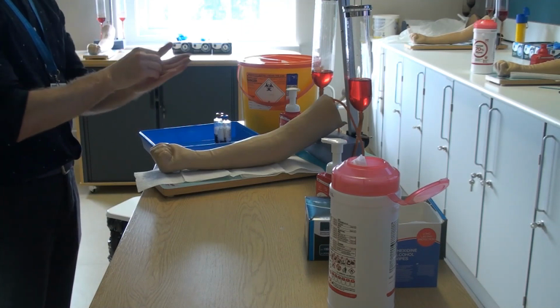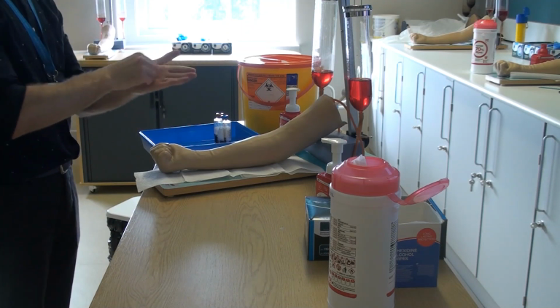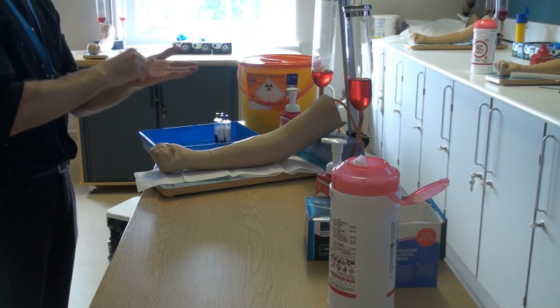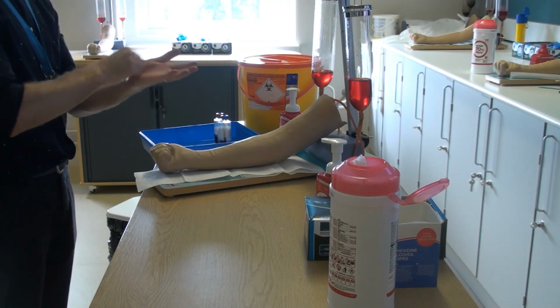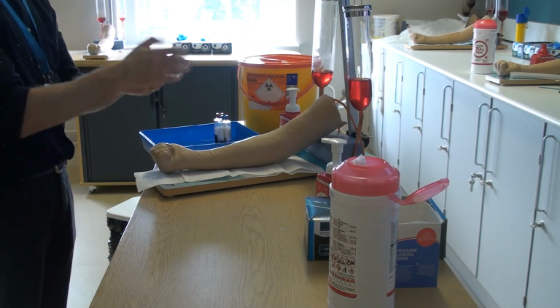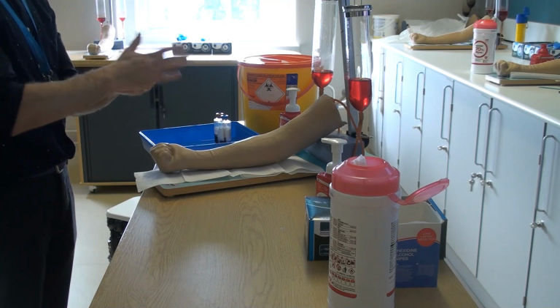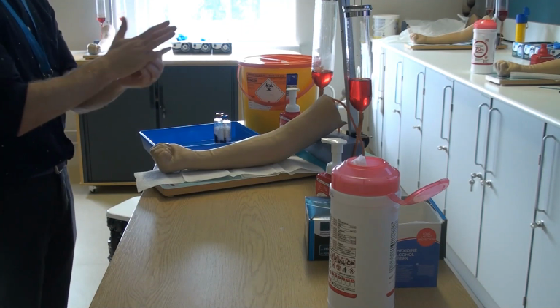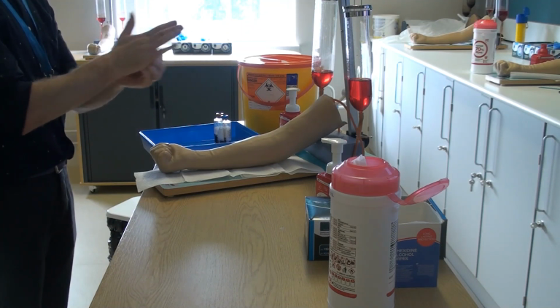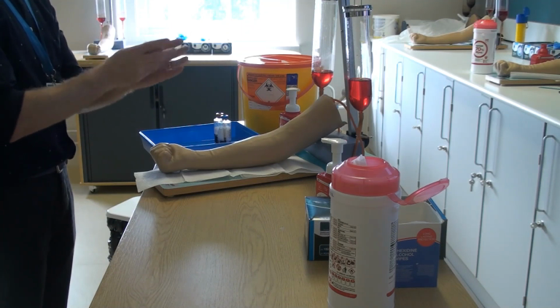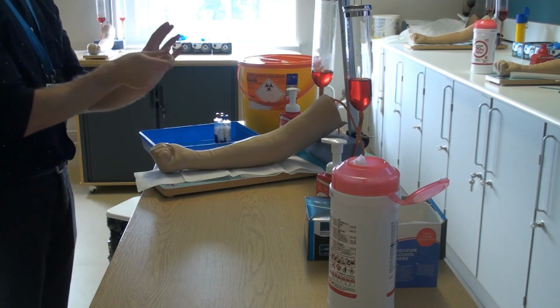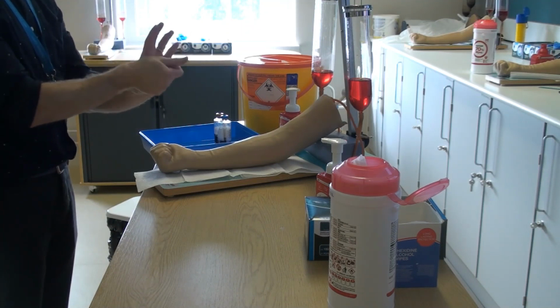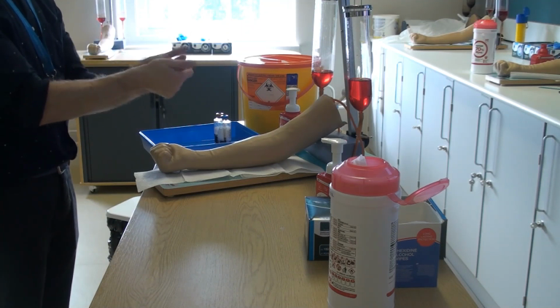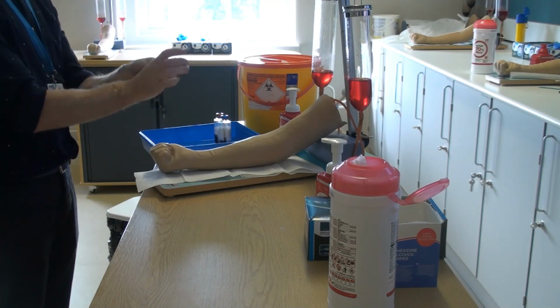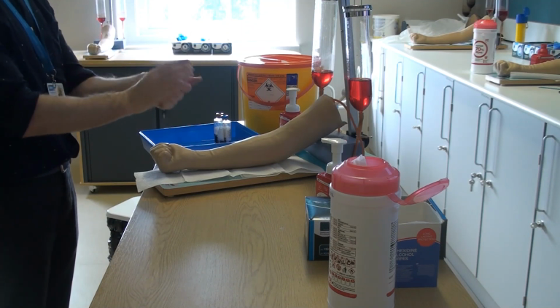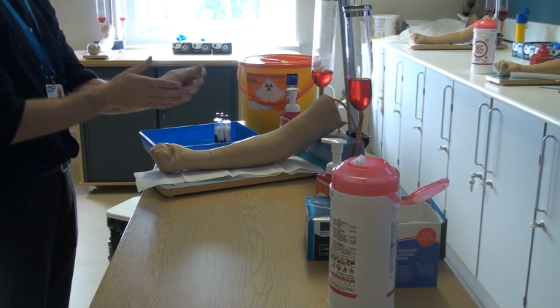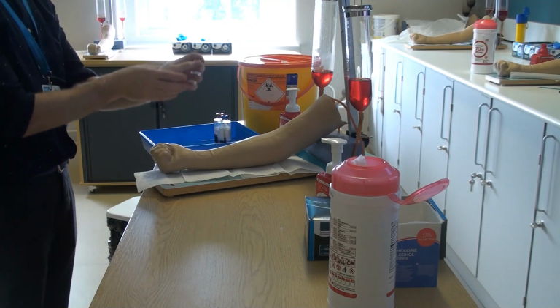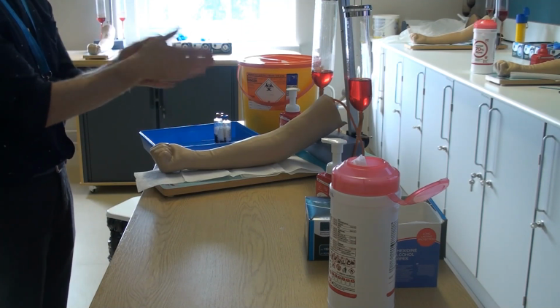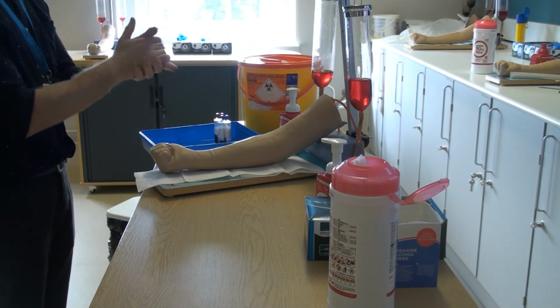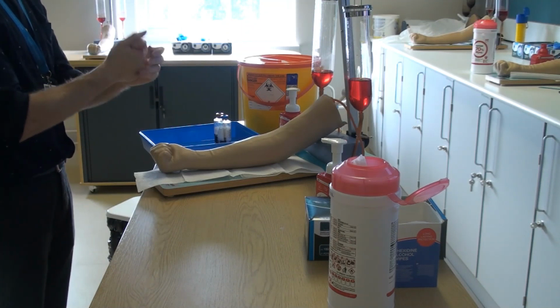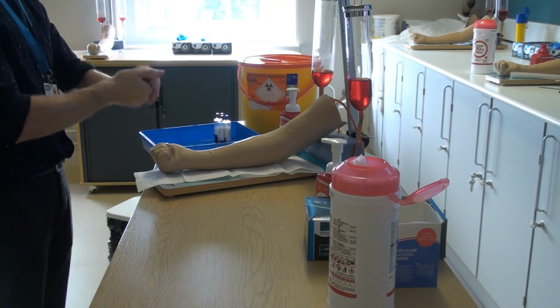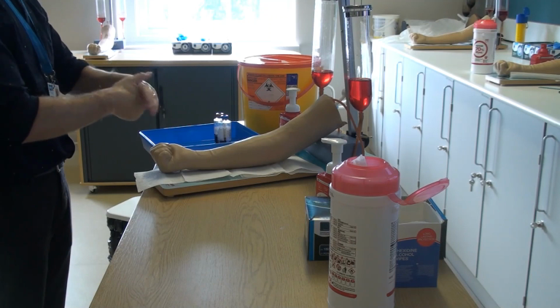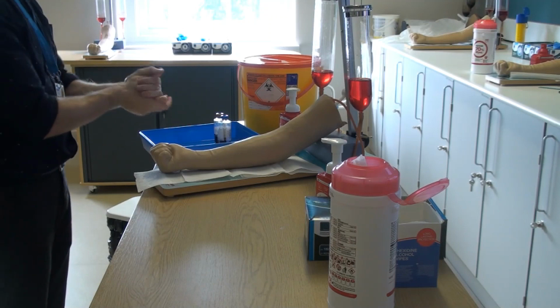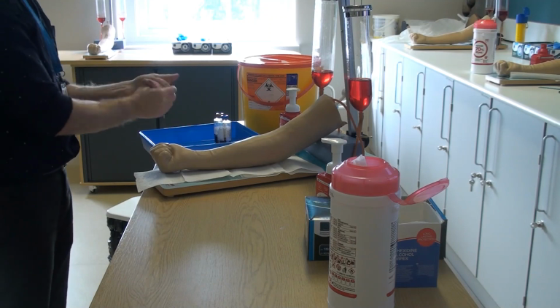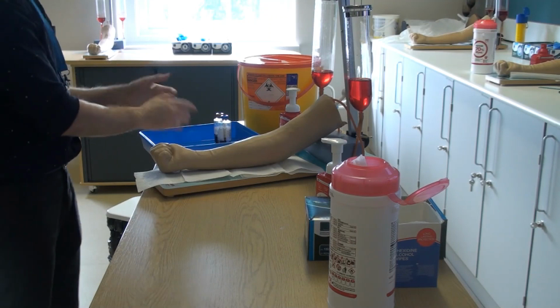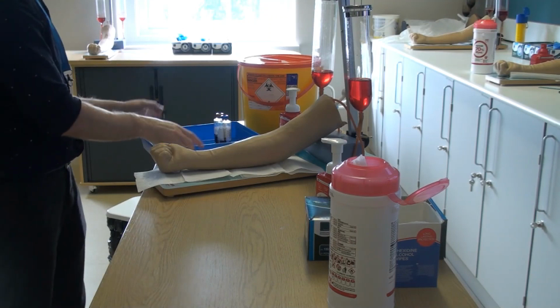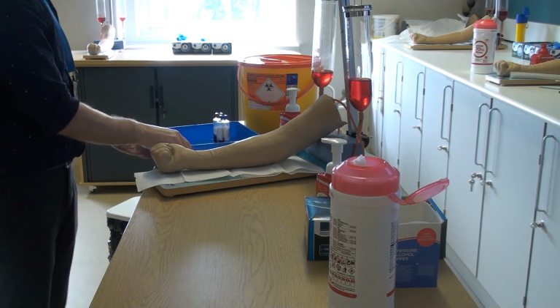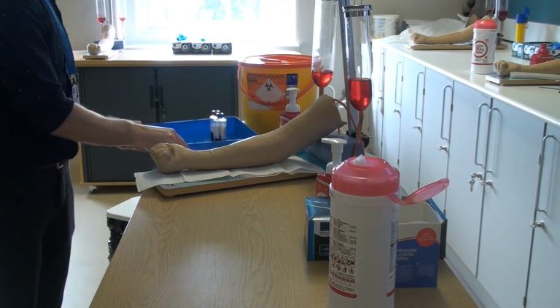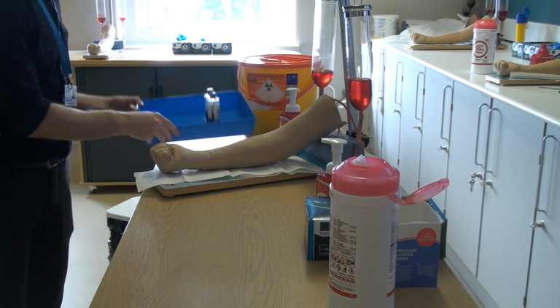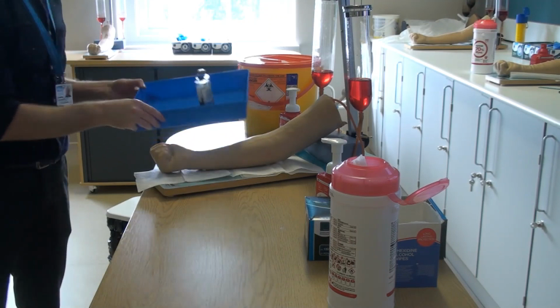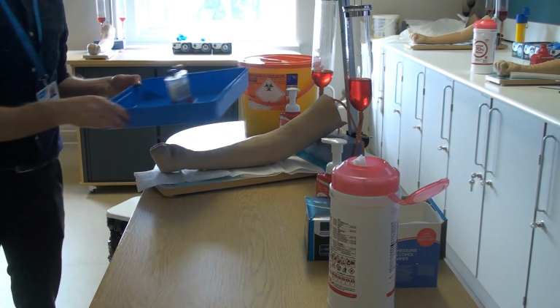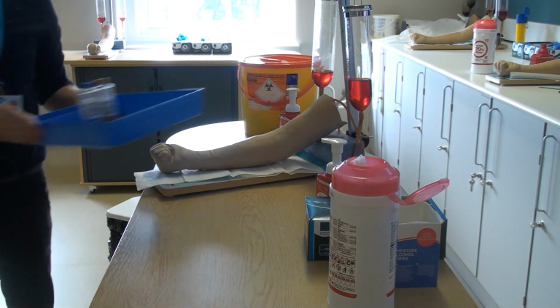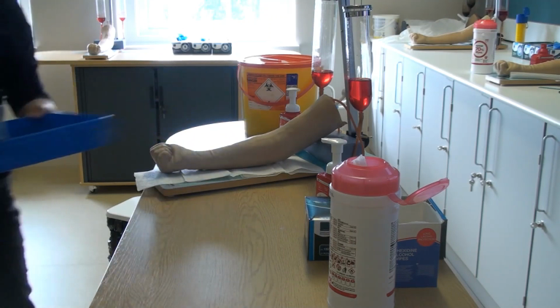Documentation of the procedure should be completed in the nursing or medical notes, ensuring that time, date, and sample site are recorded.